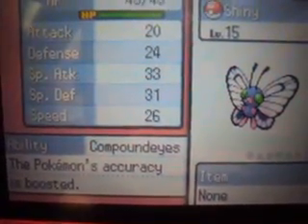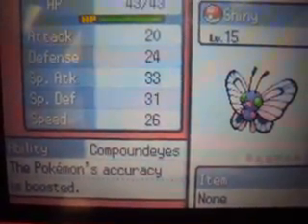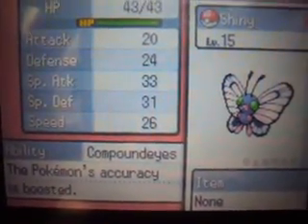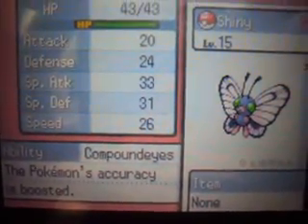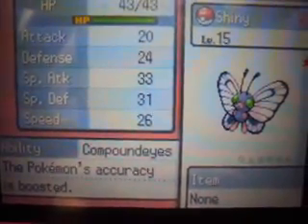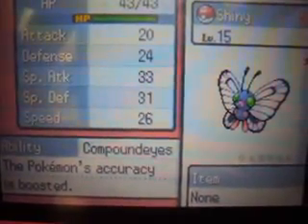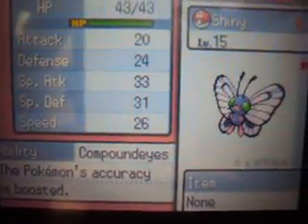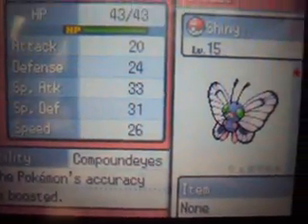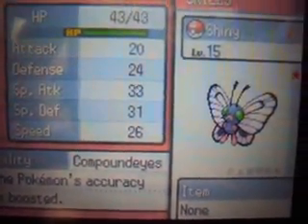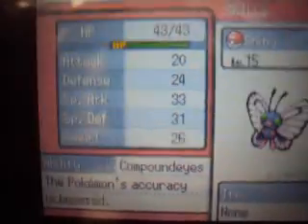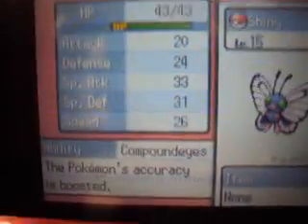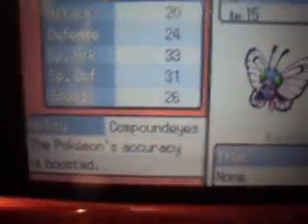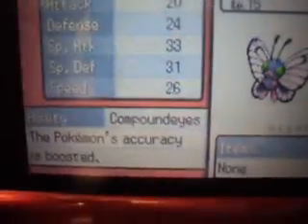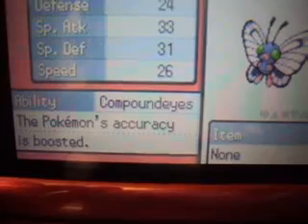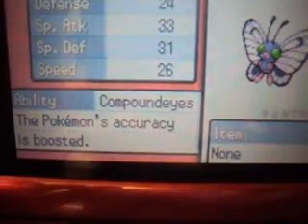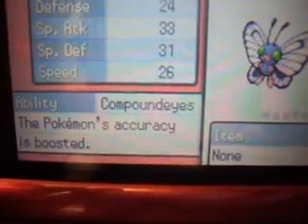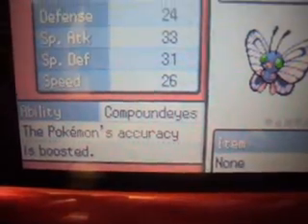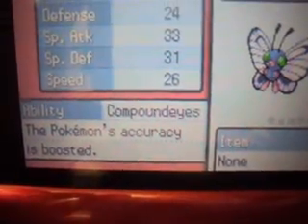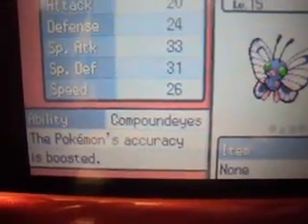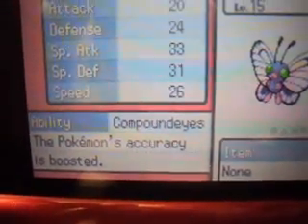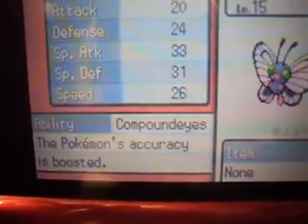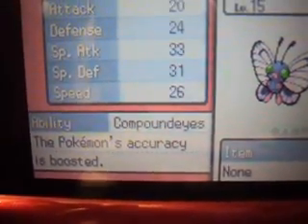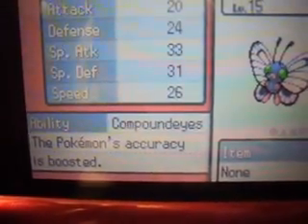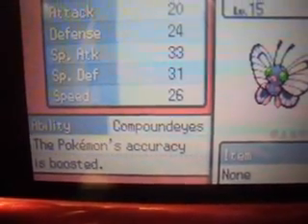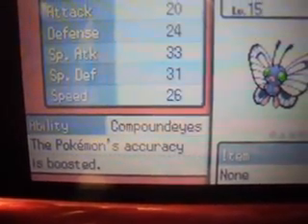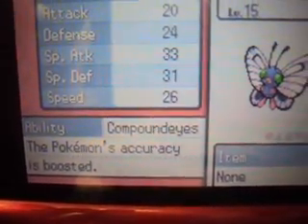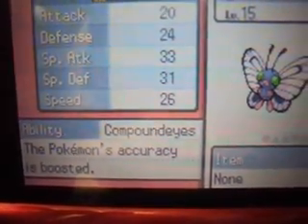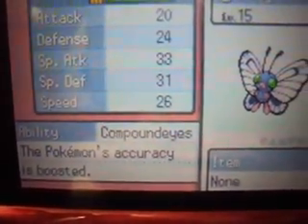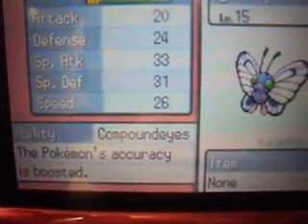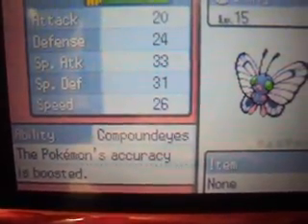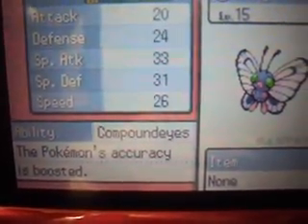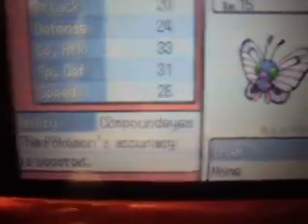Speed is 26. Compound Eyes, if you guys don't know what that is — the Pokemon's accuracy is boosted.